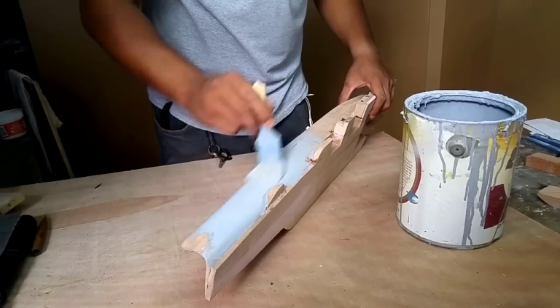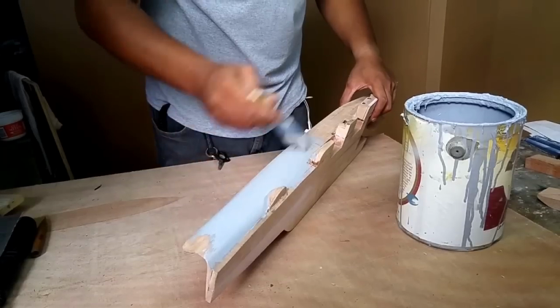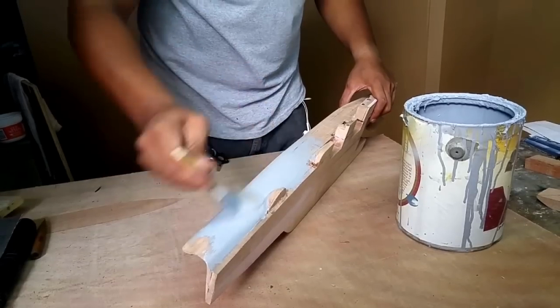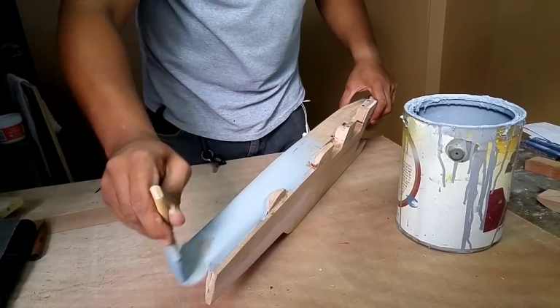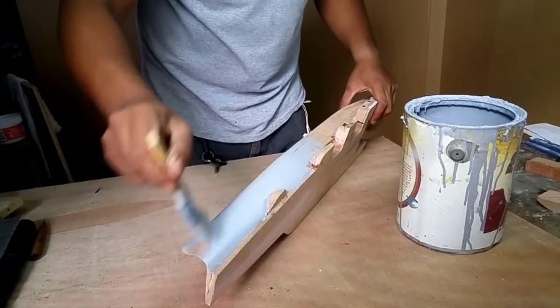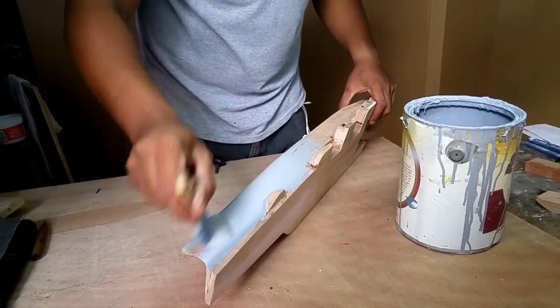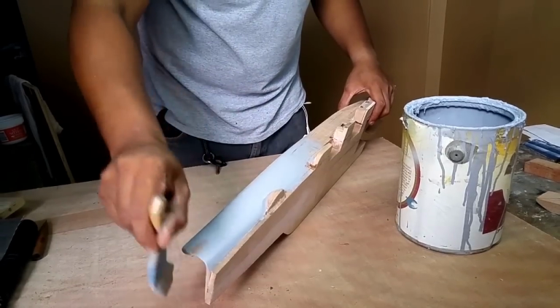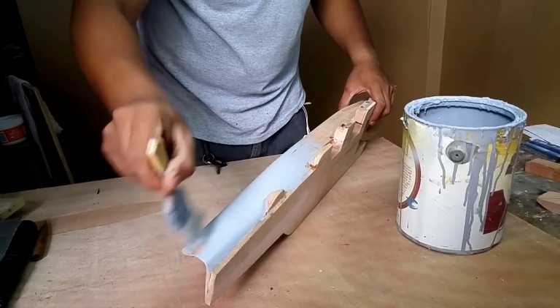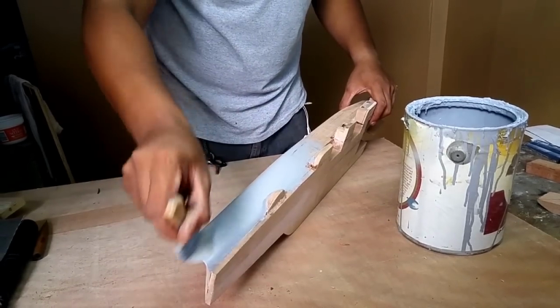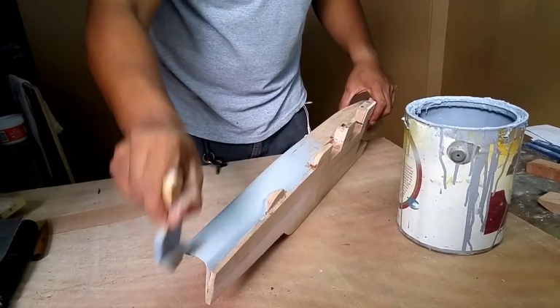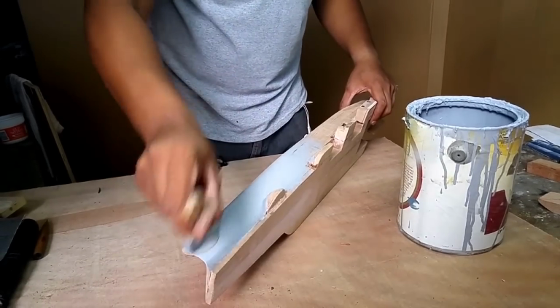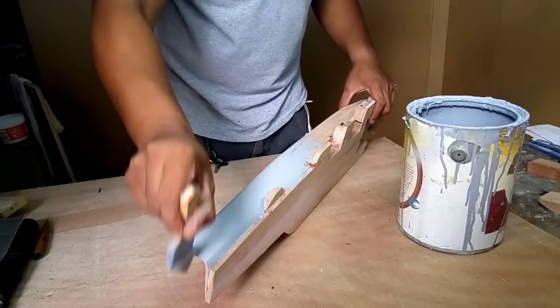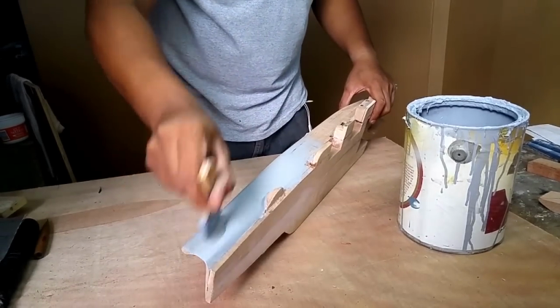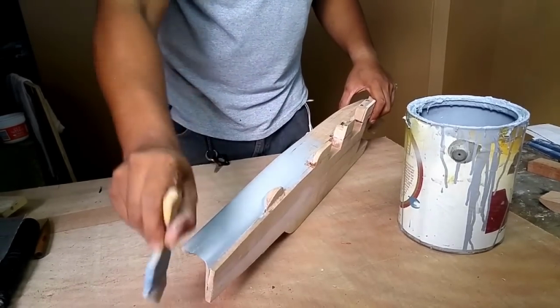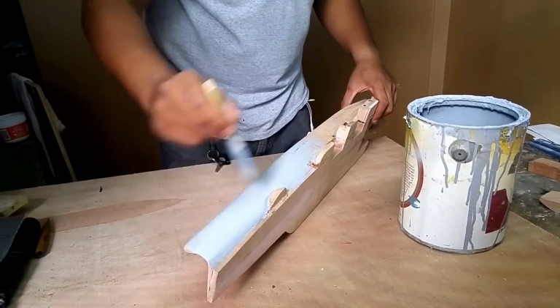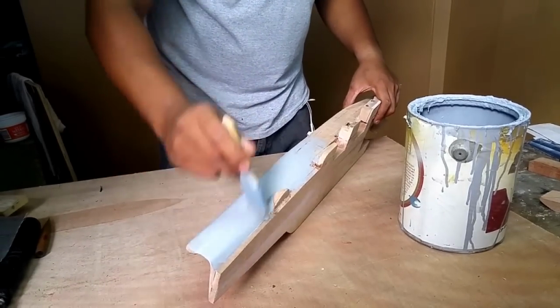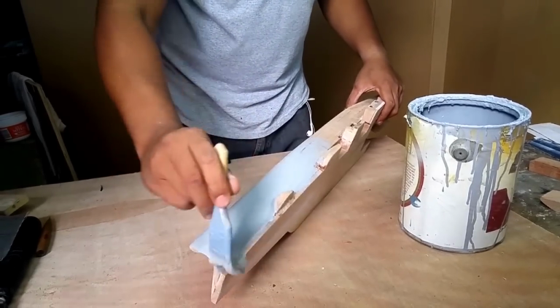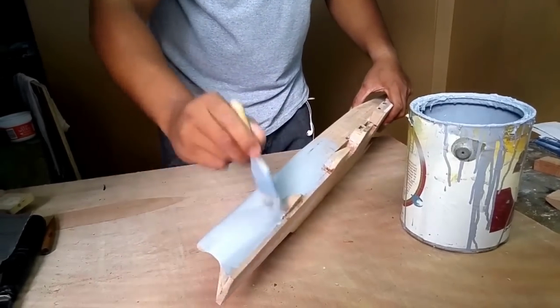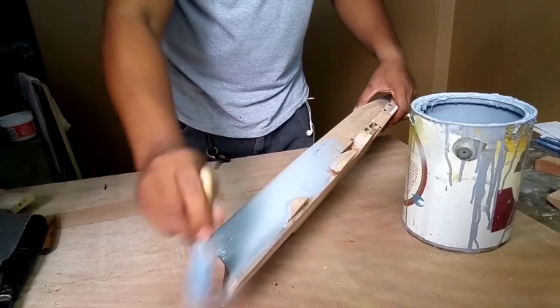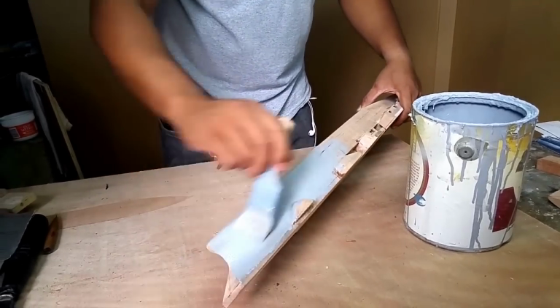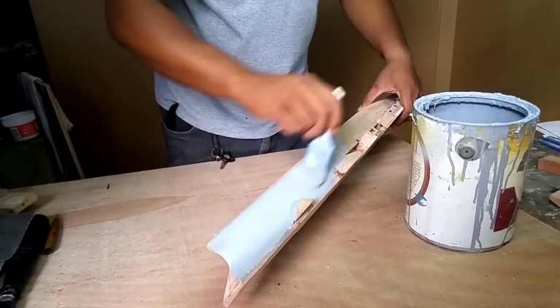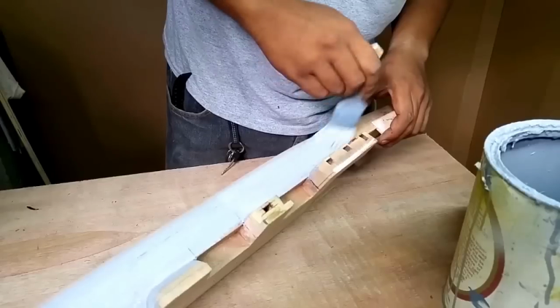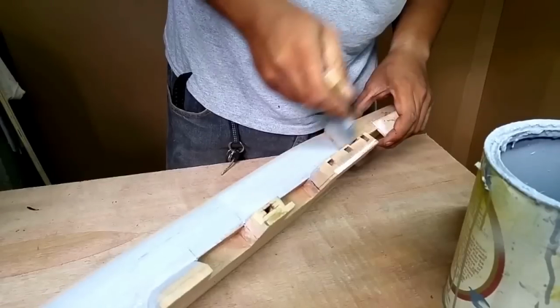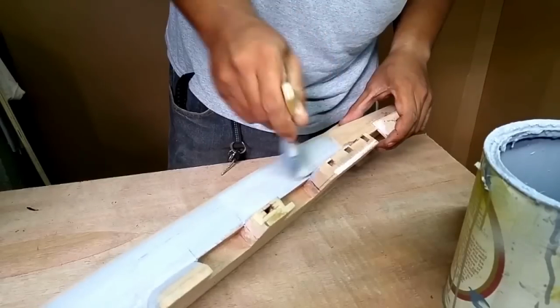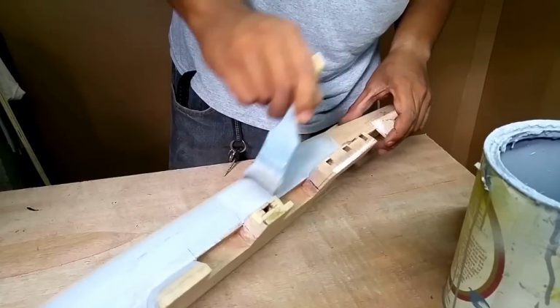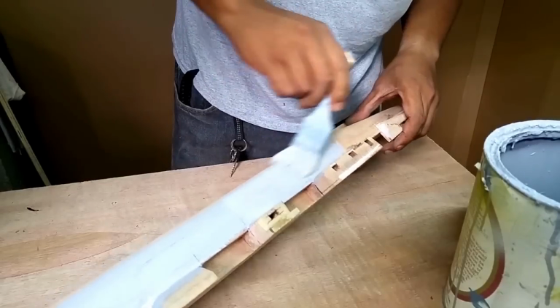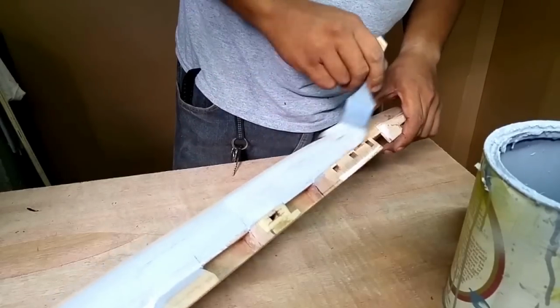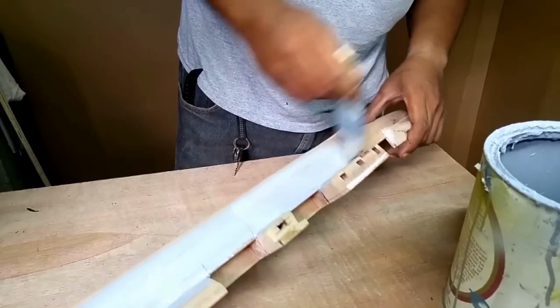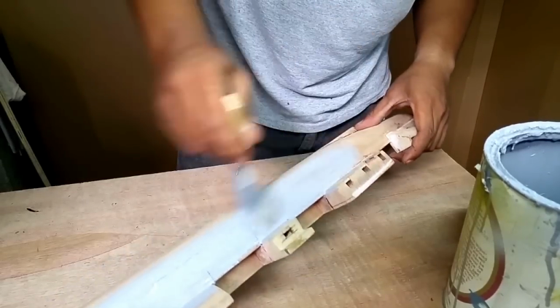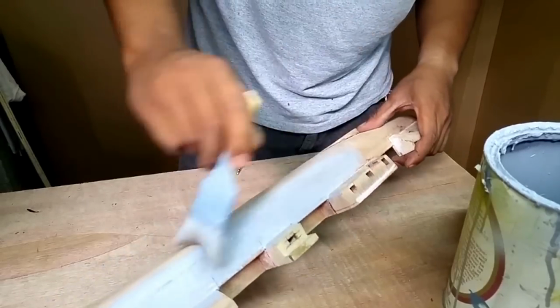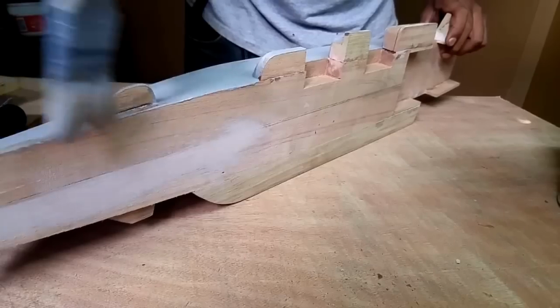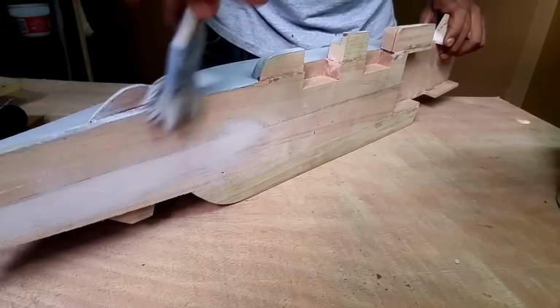After putting the model together, we apply primer to seal and protect the wood.